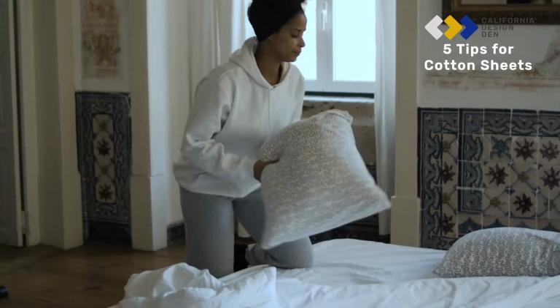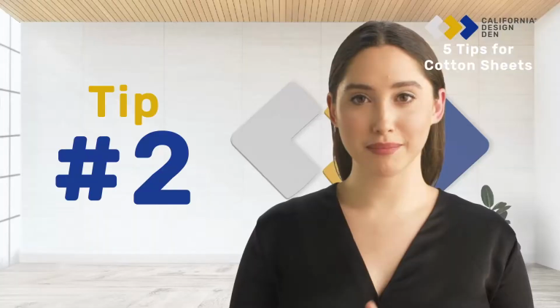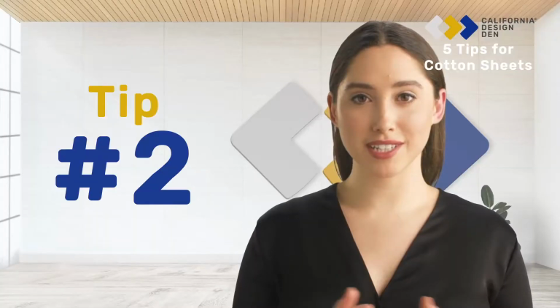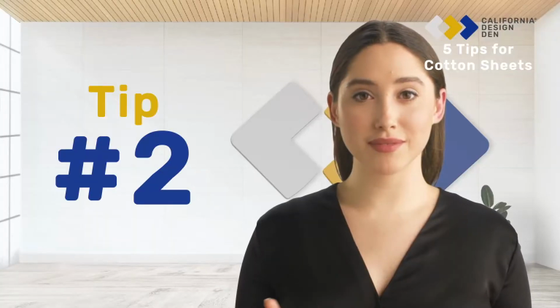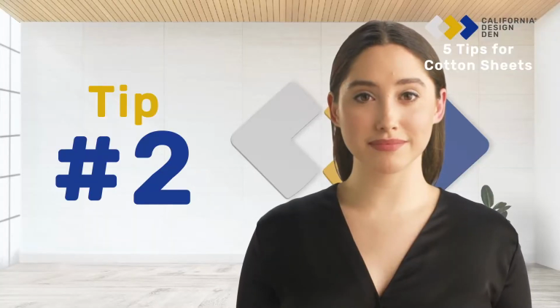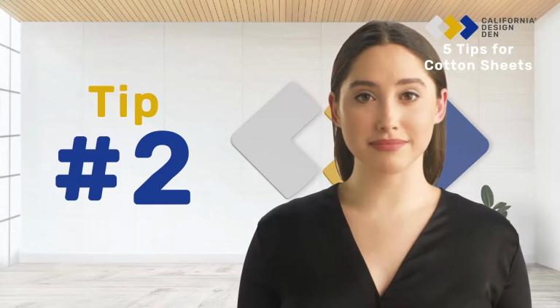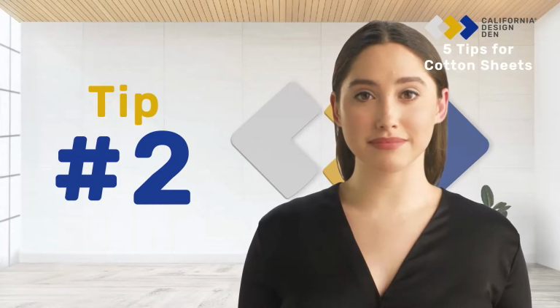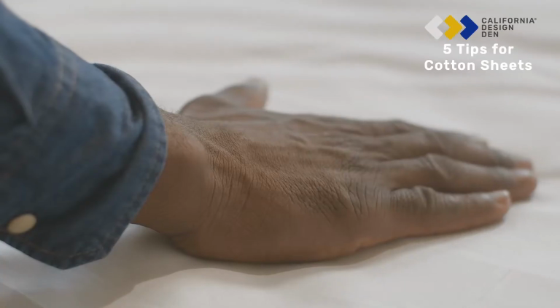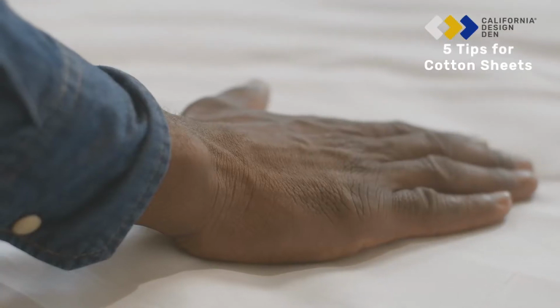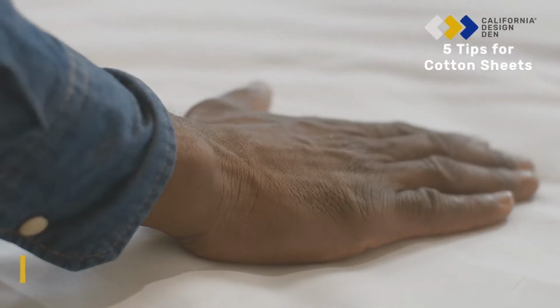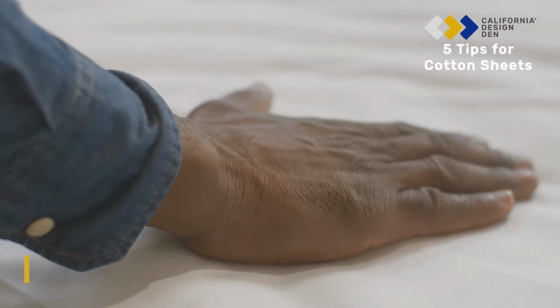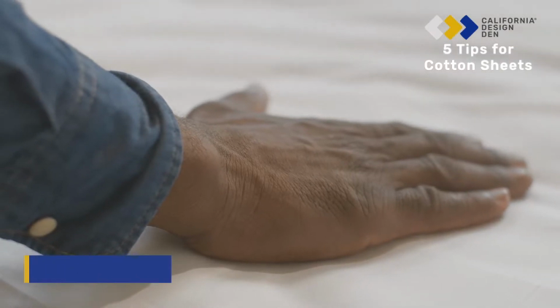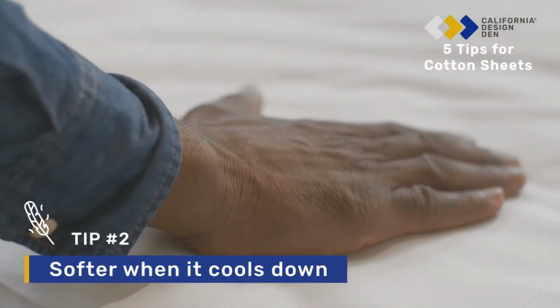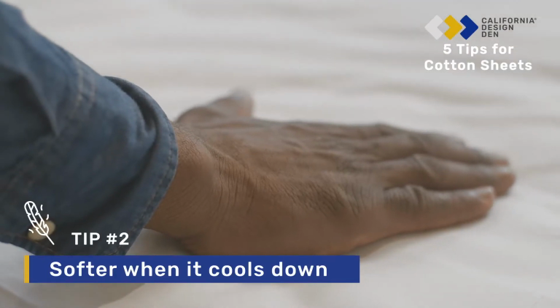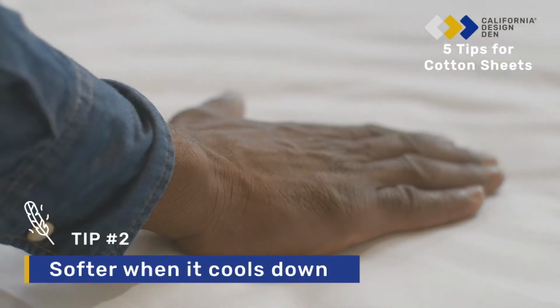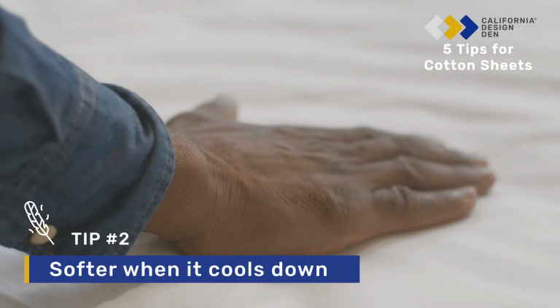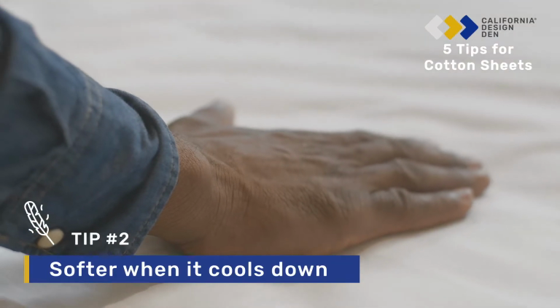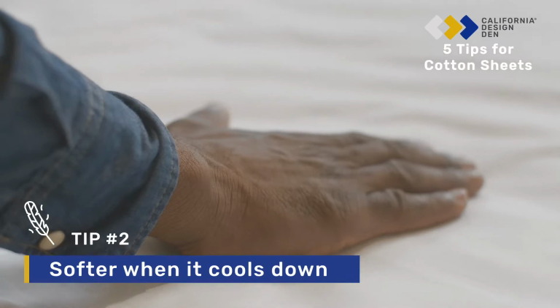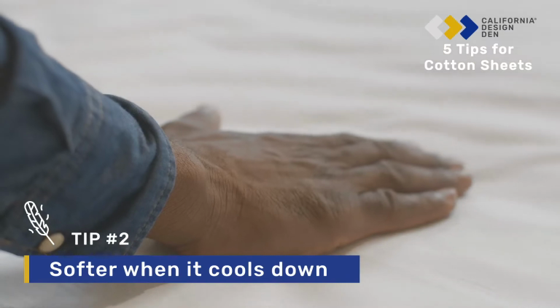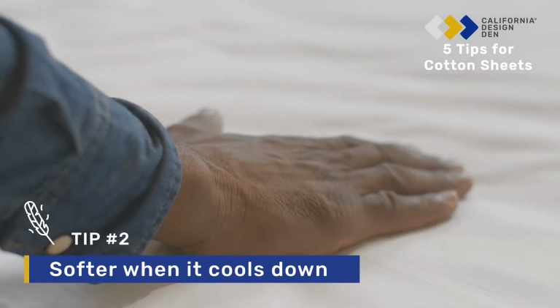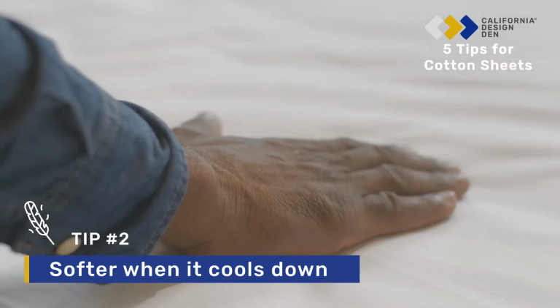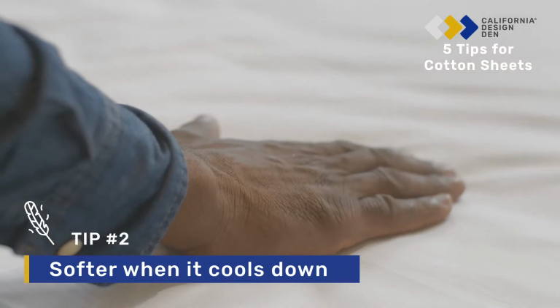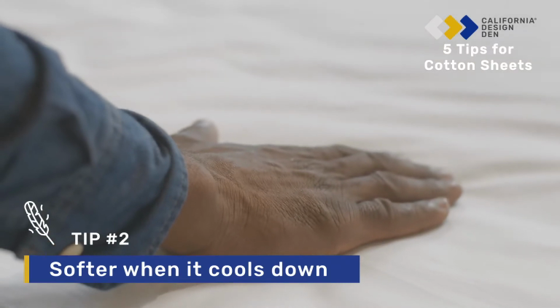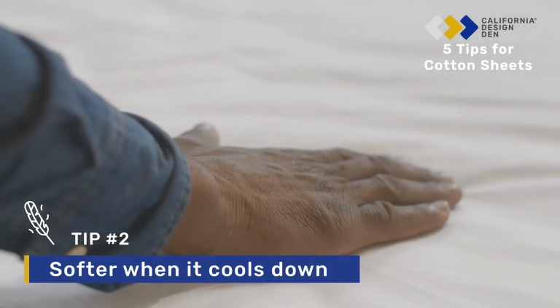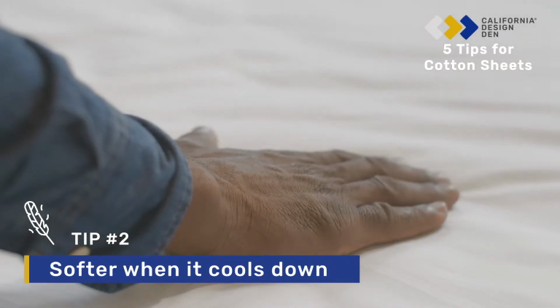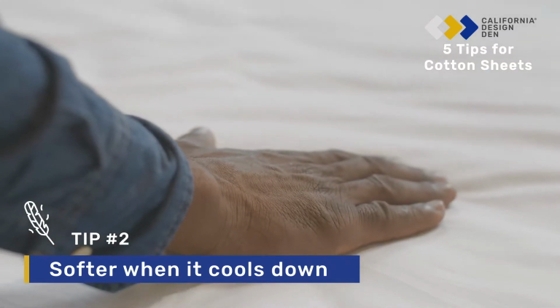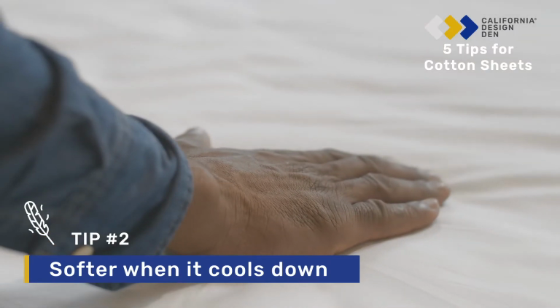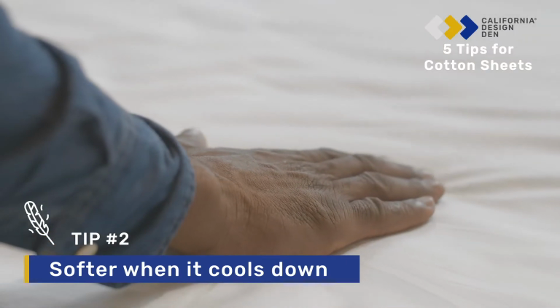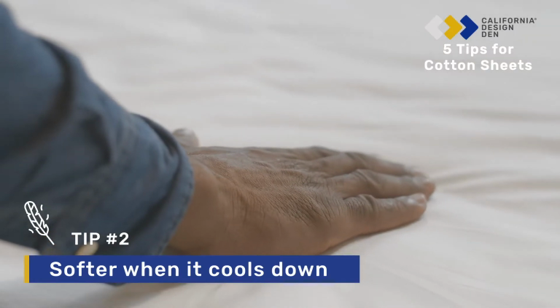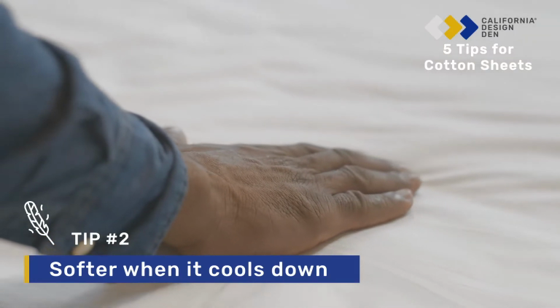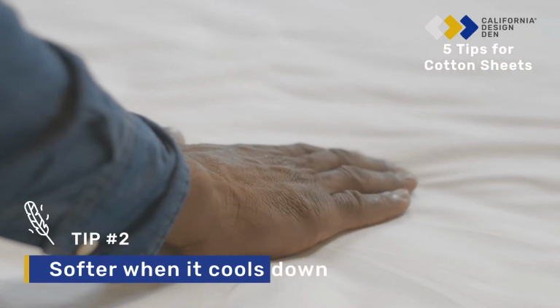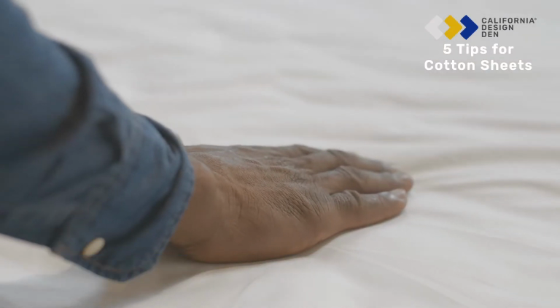Tip 2: You might feel it to be a little rough right out of the dryer, but it becomes softer when it cools down.